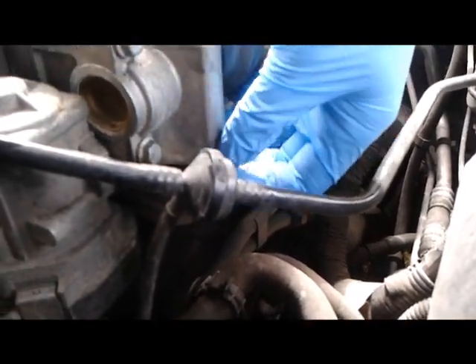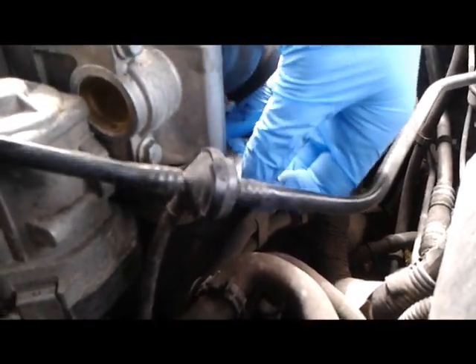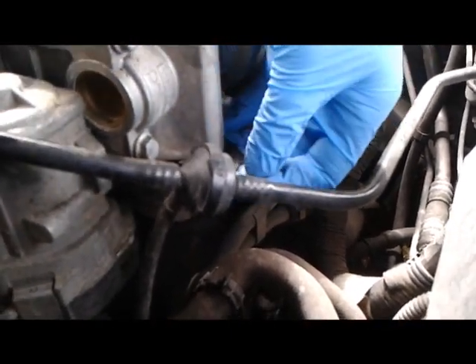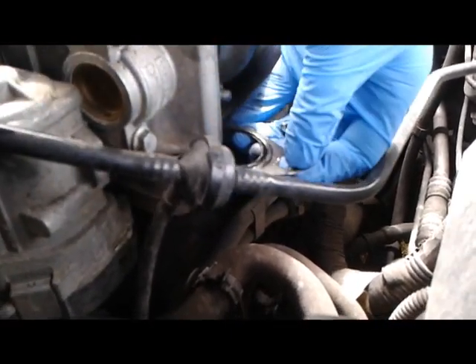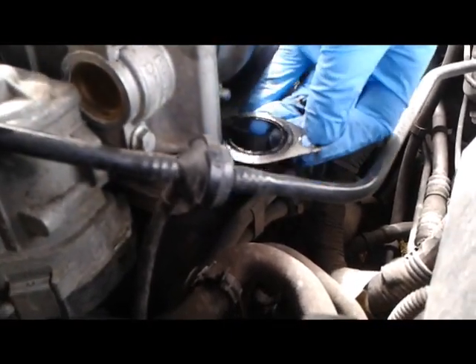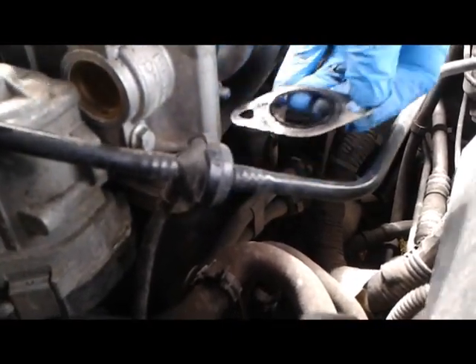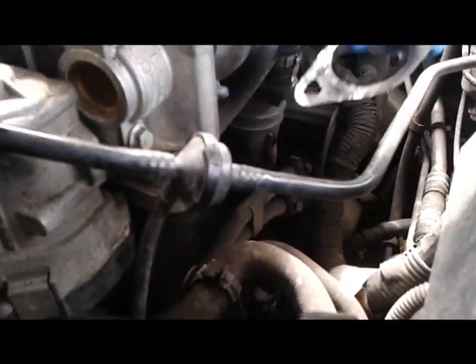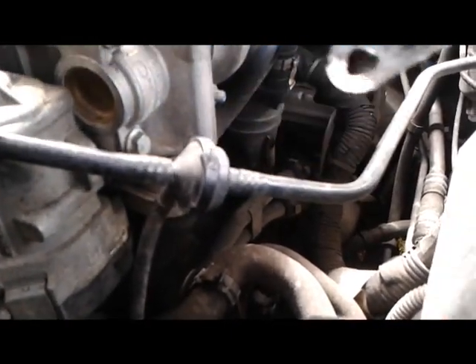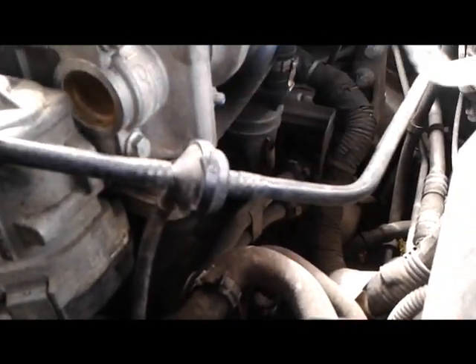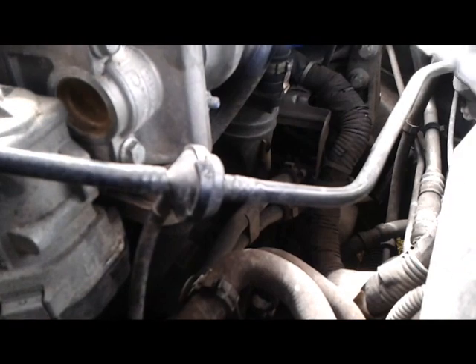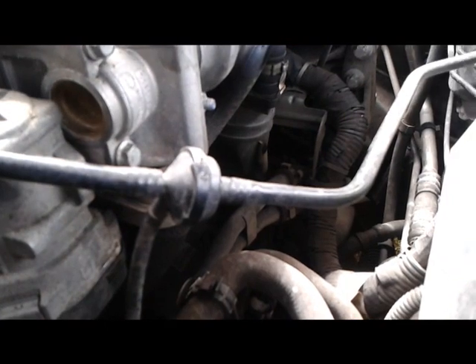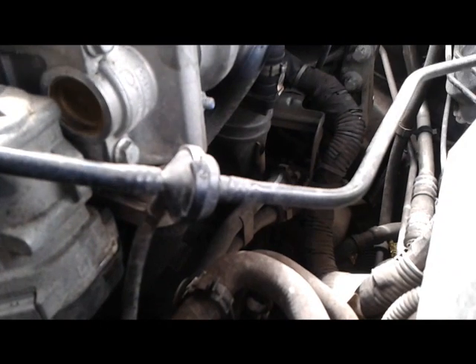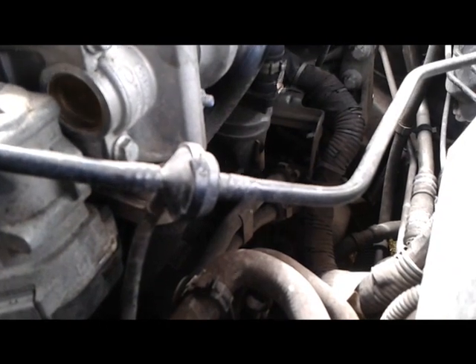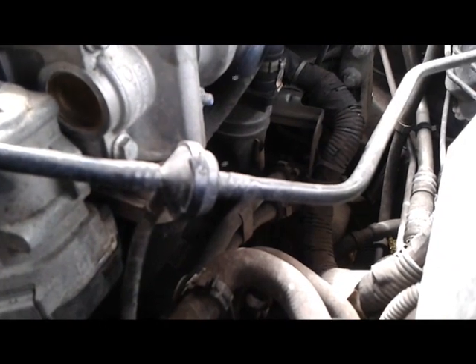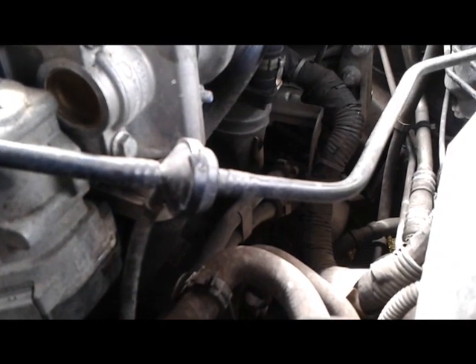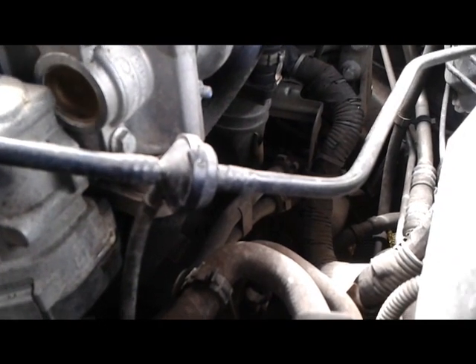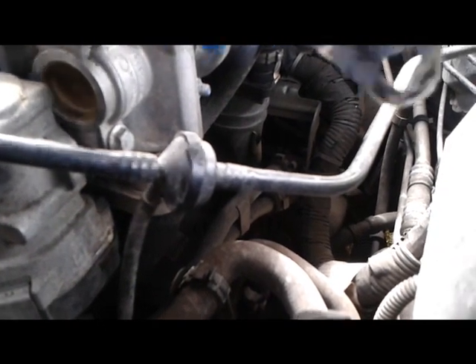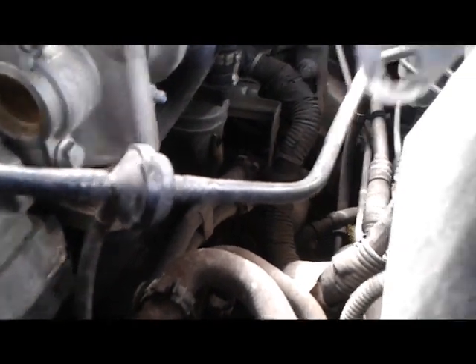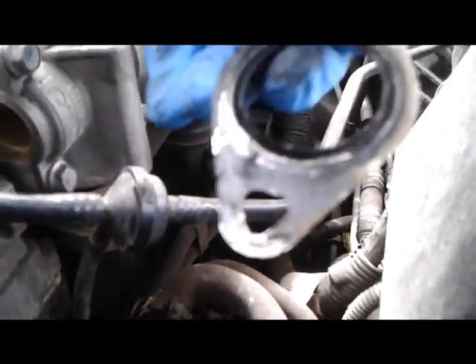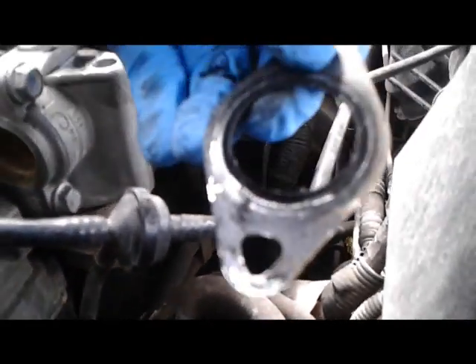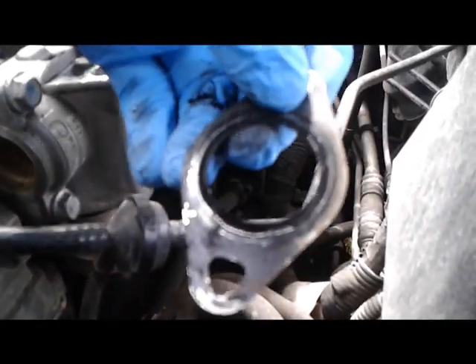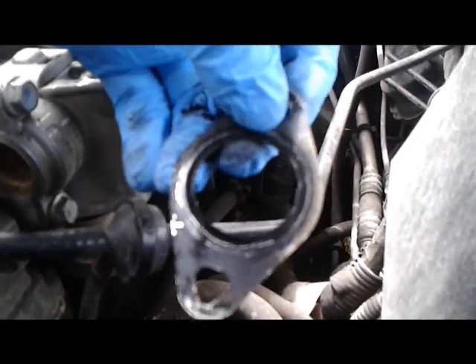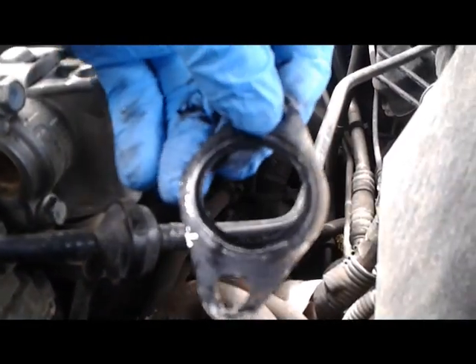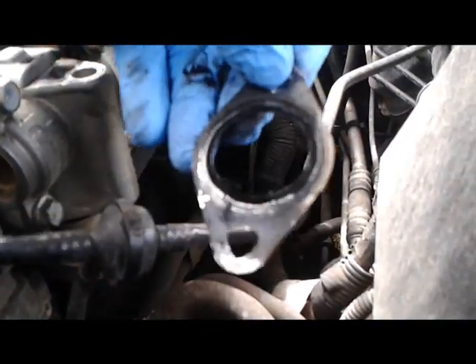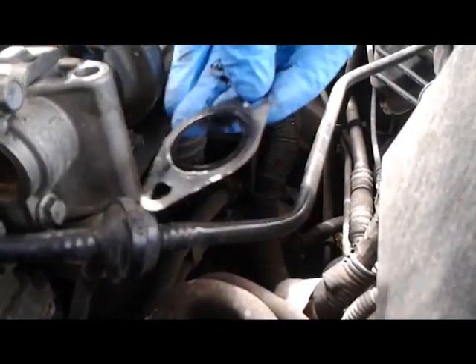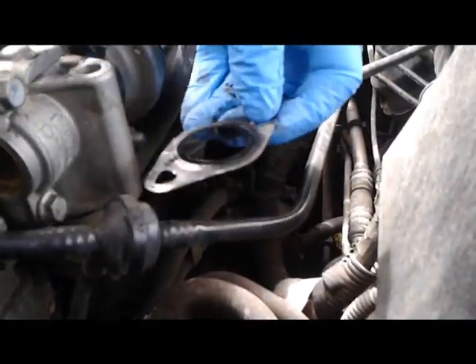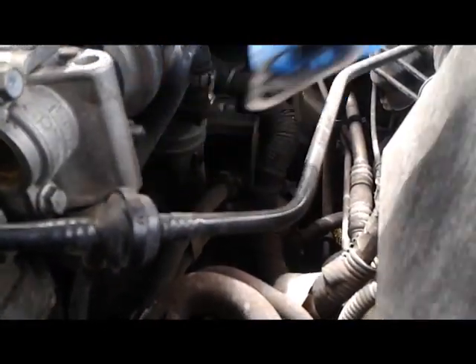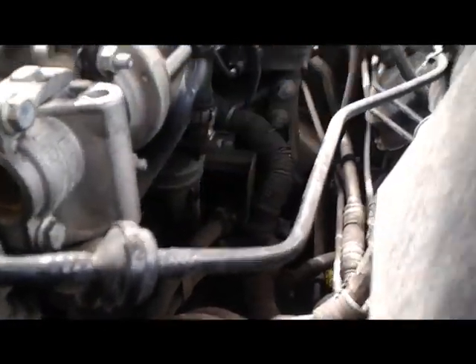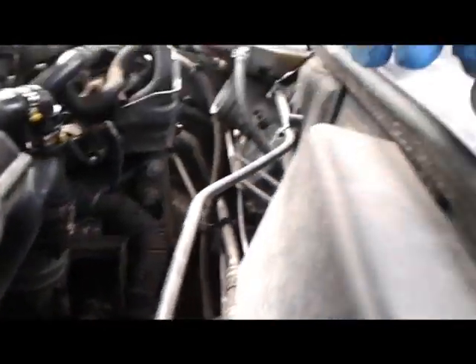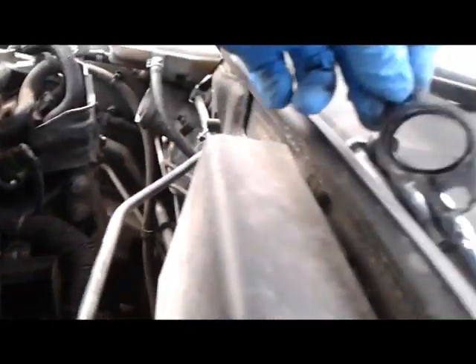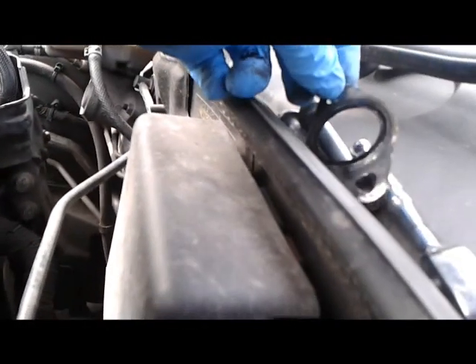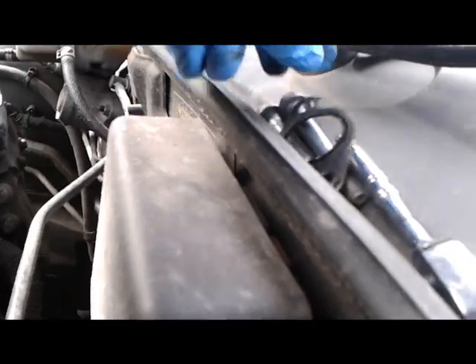So you've got a bit of a seal there. You can see the soot falling off it. A bit of a seal comes in there, so we need to put that back.